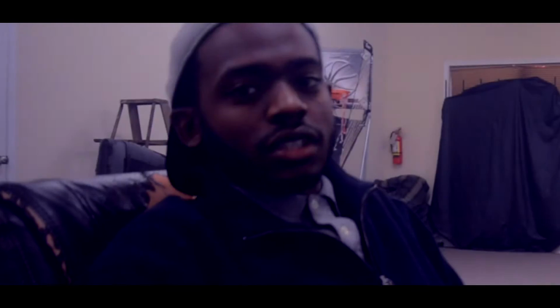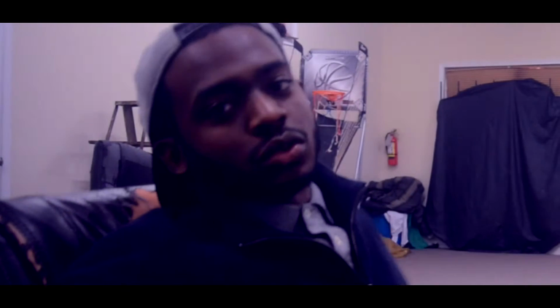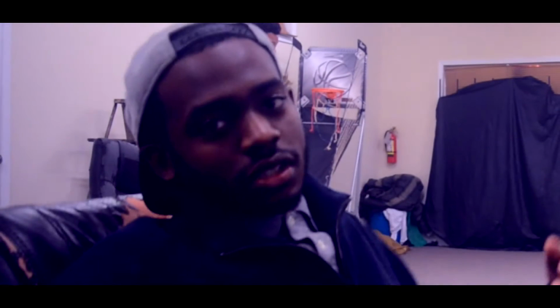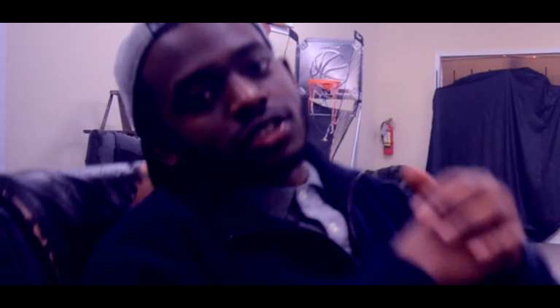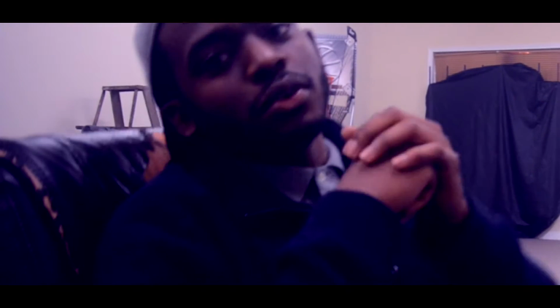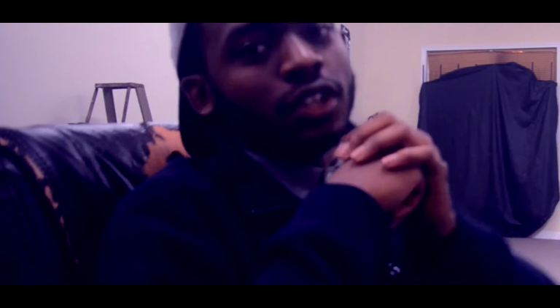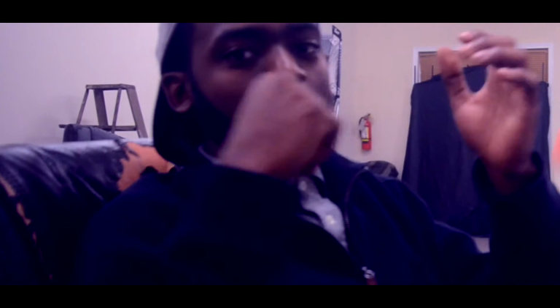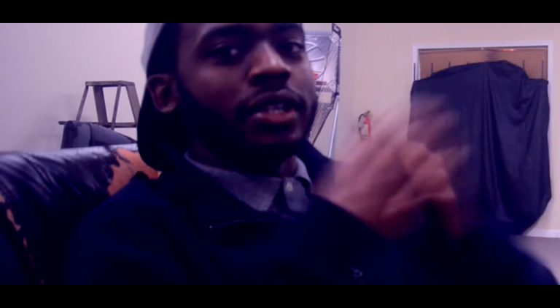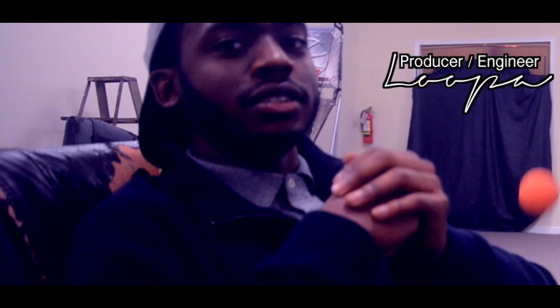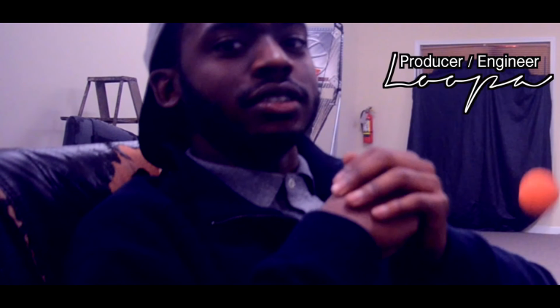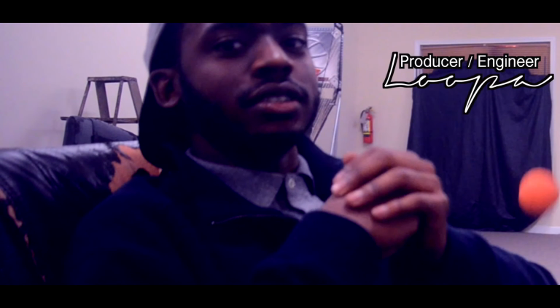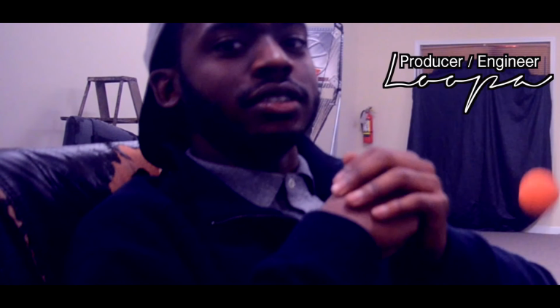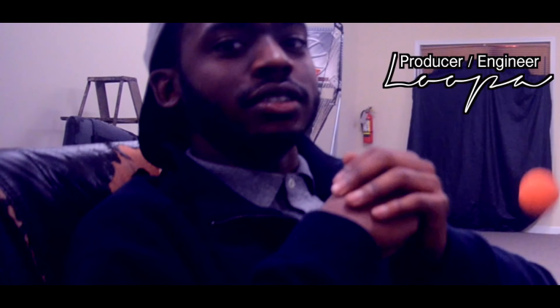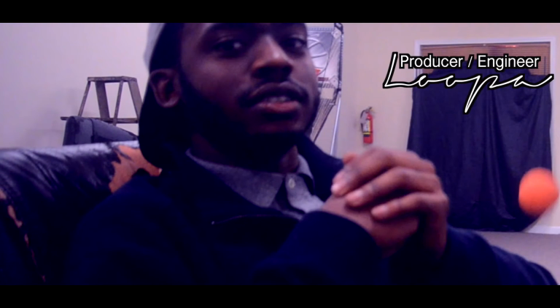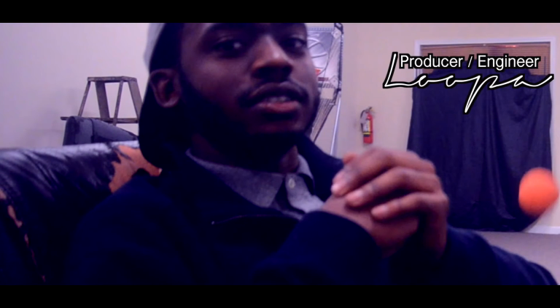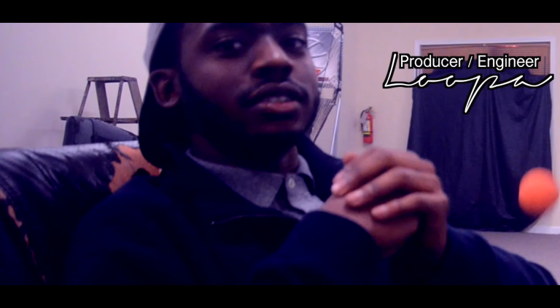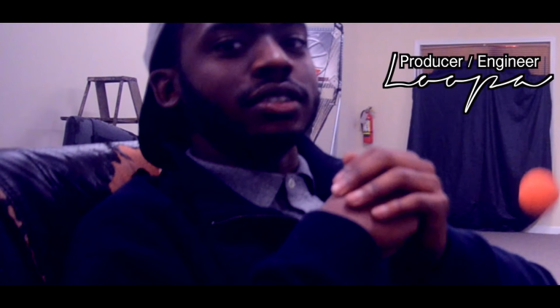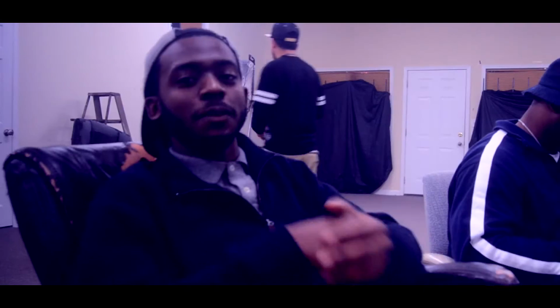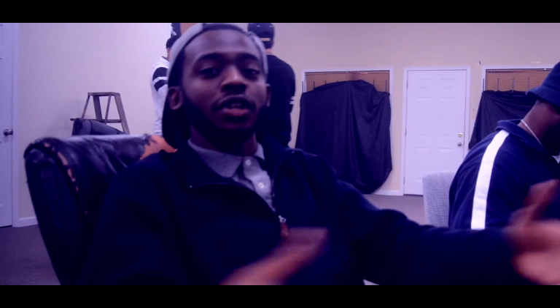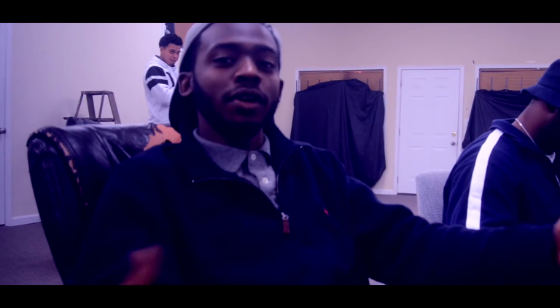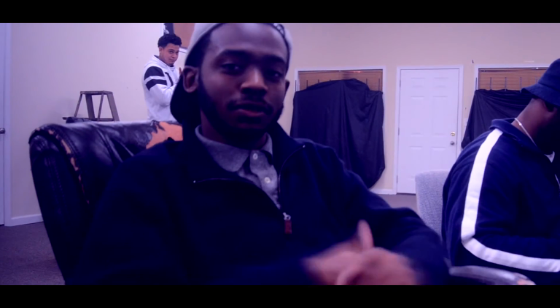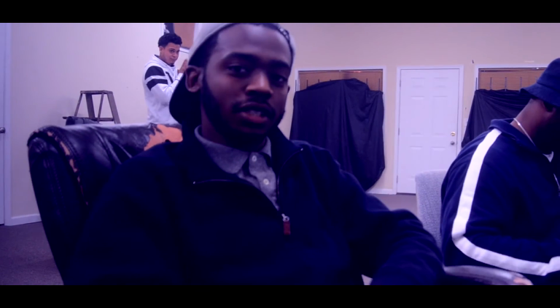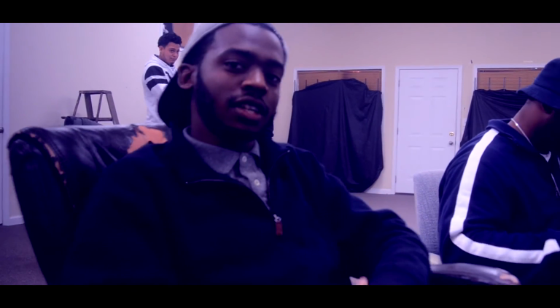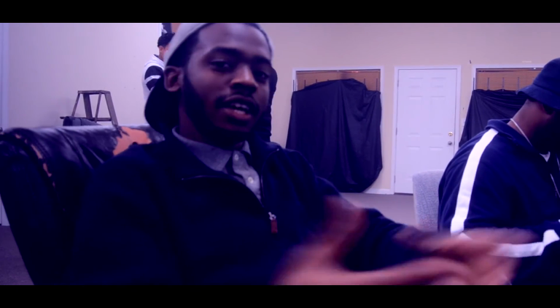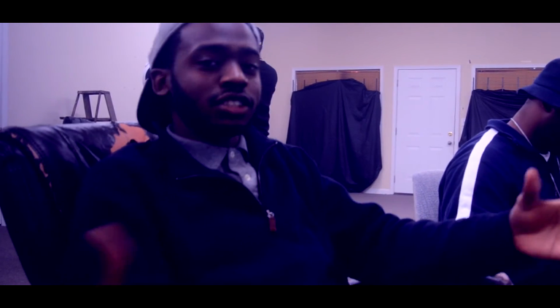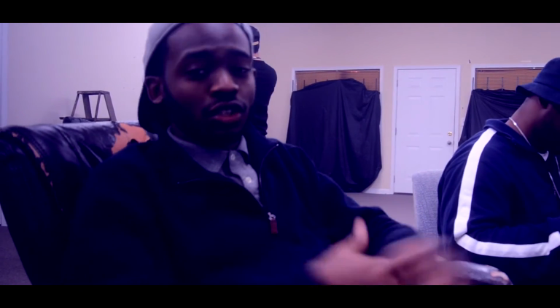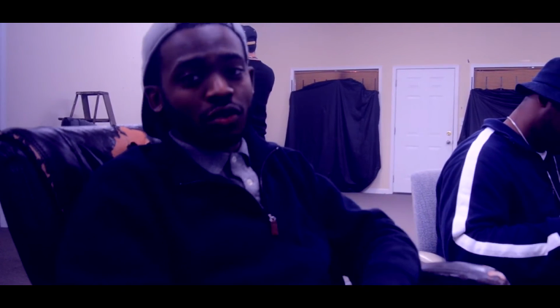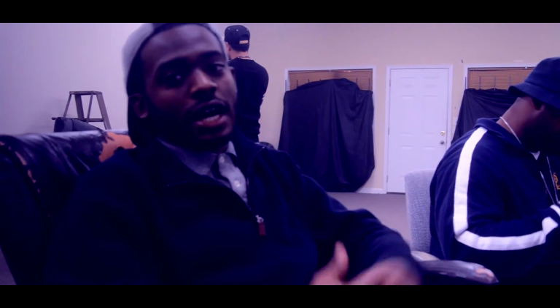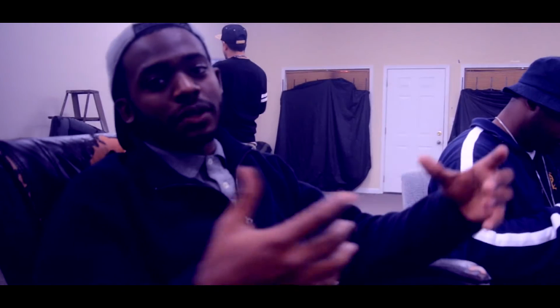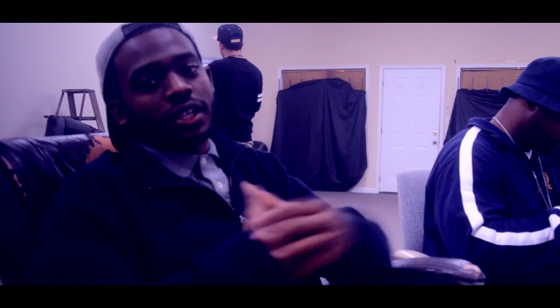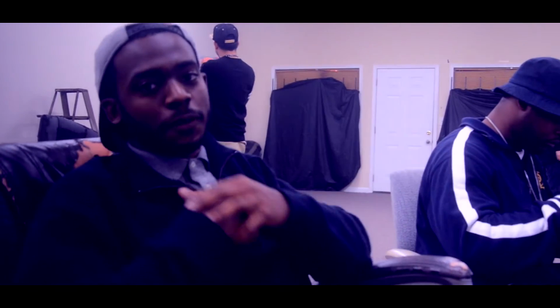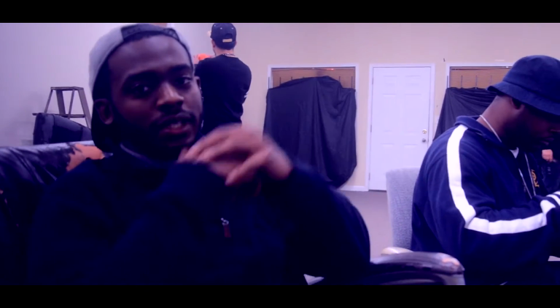What's good? It's your boy Hoopa Beats. I'm about to take you through how I put together a beat.